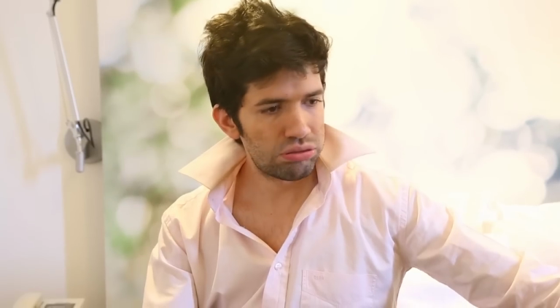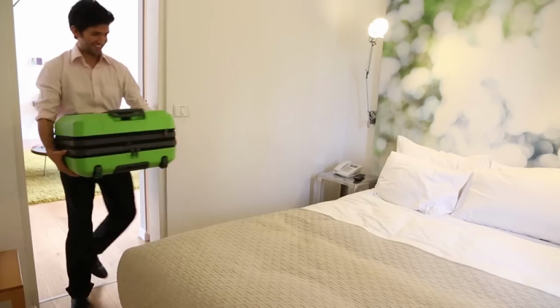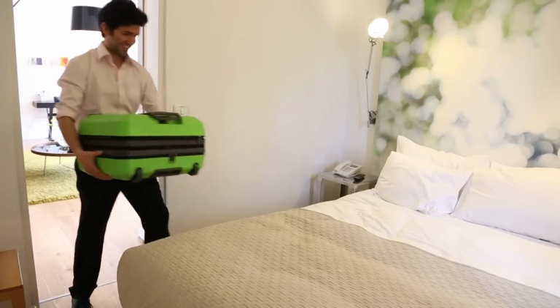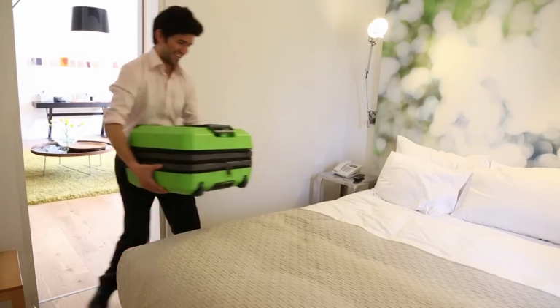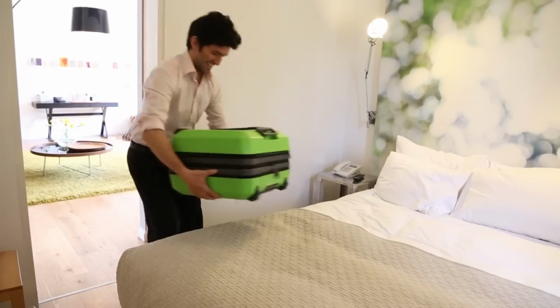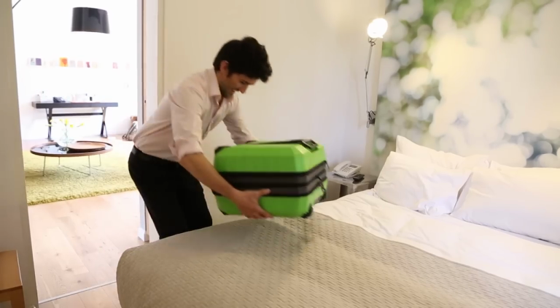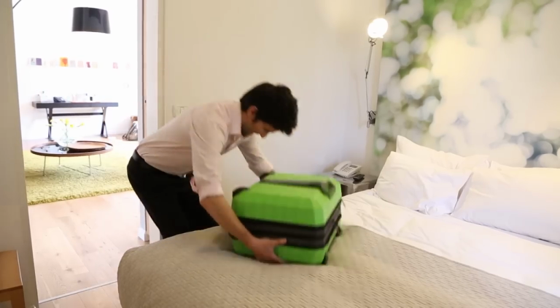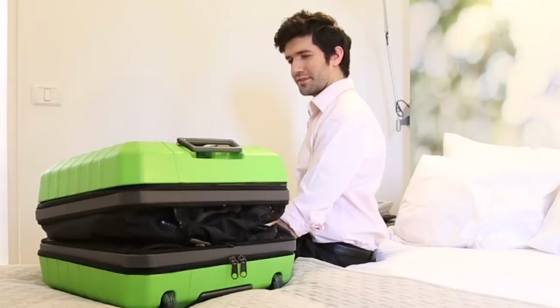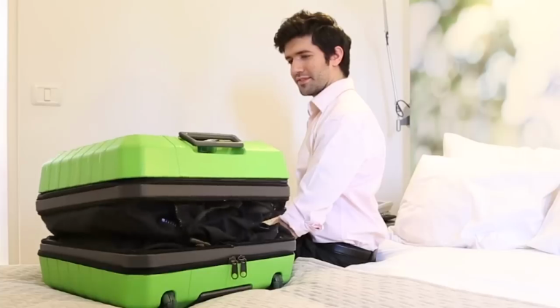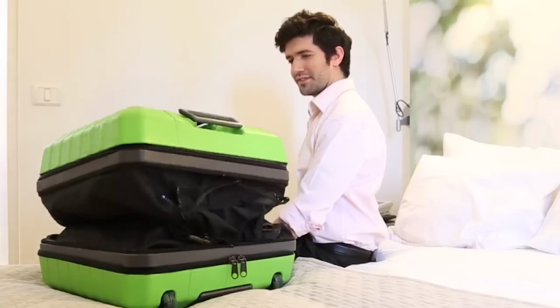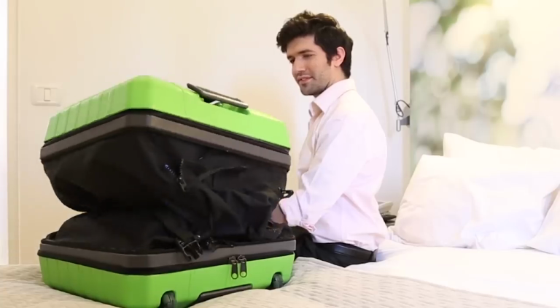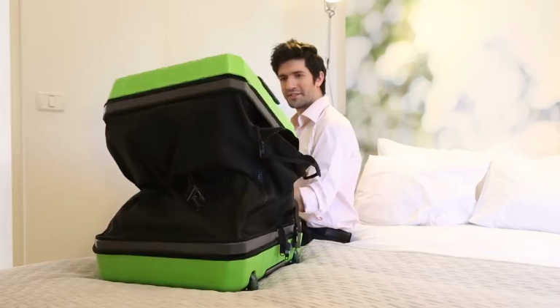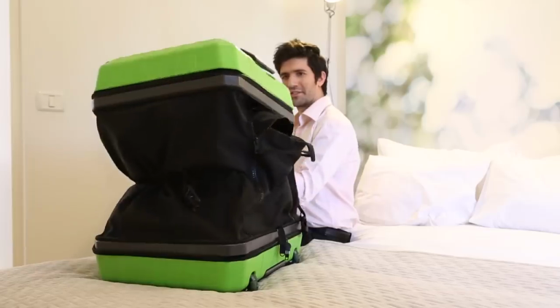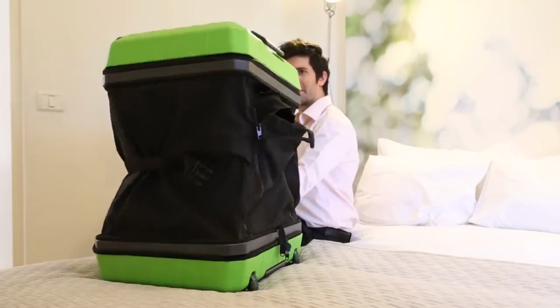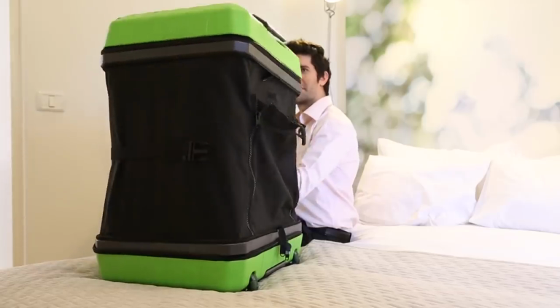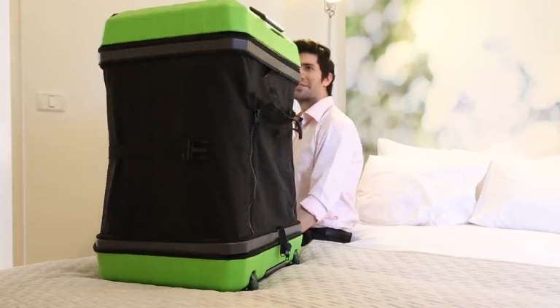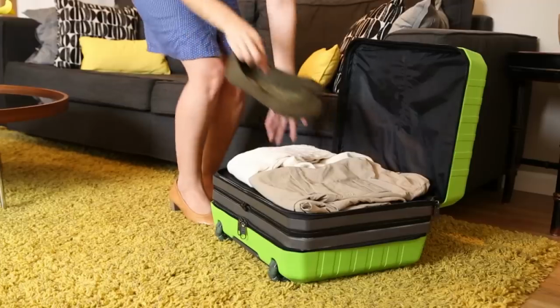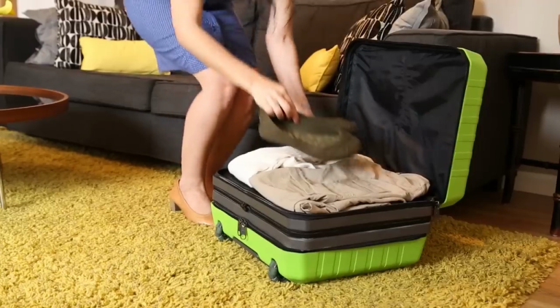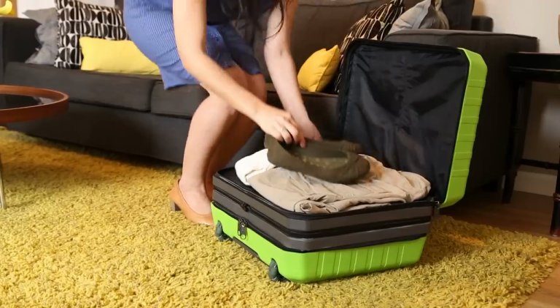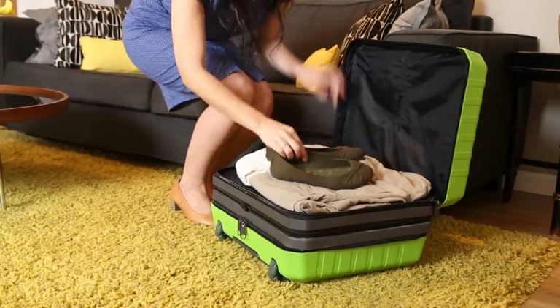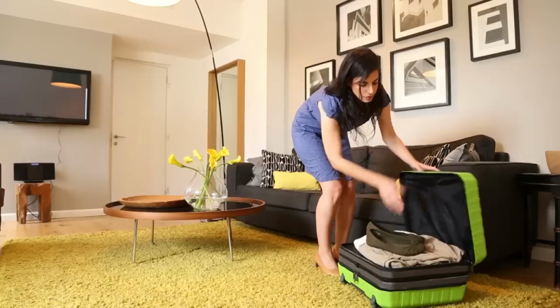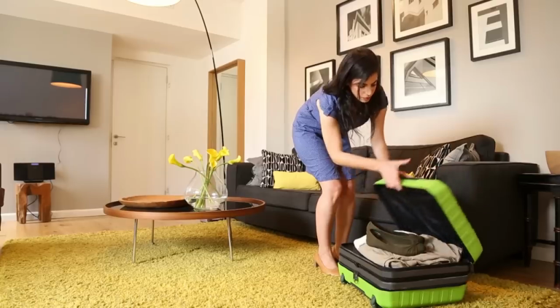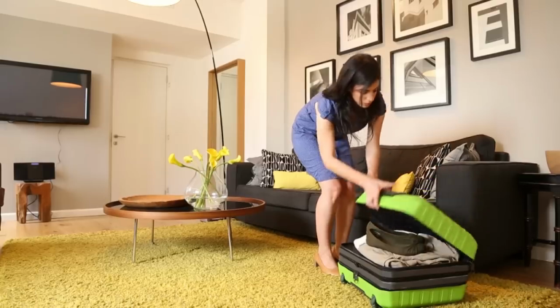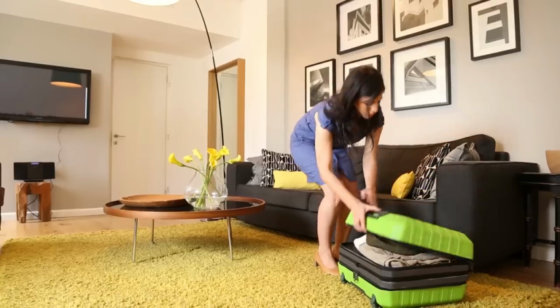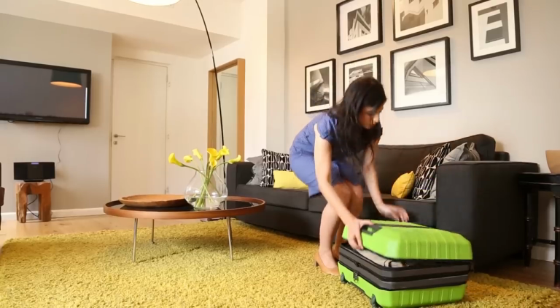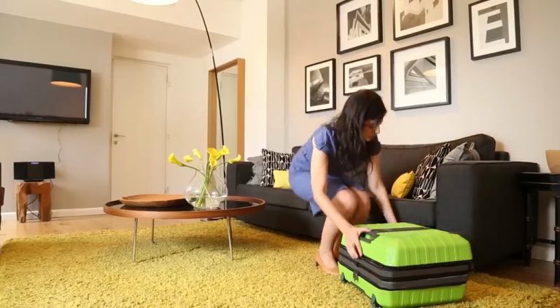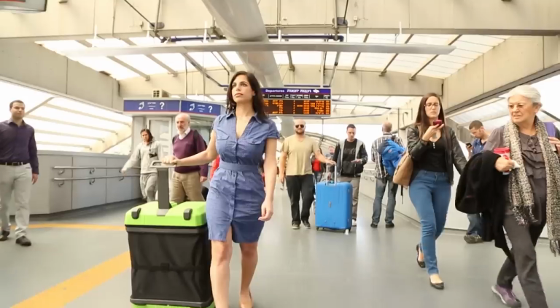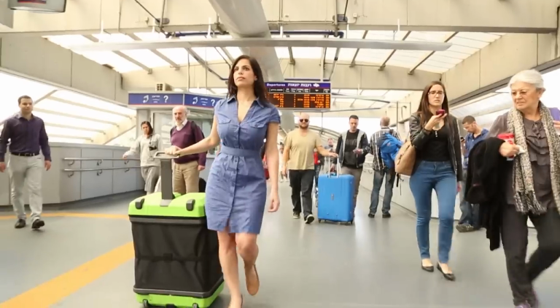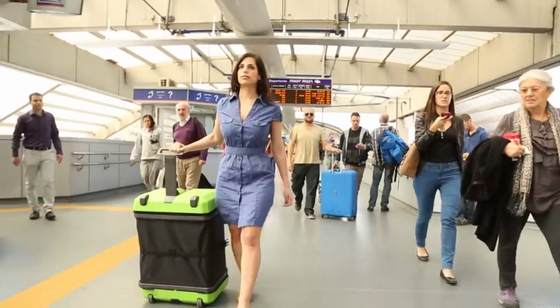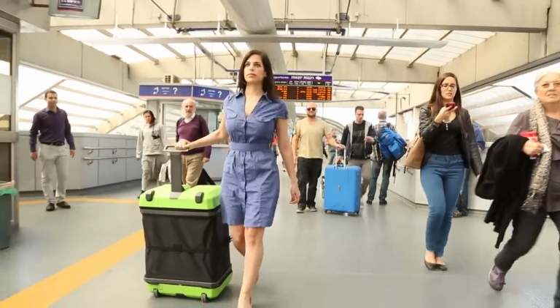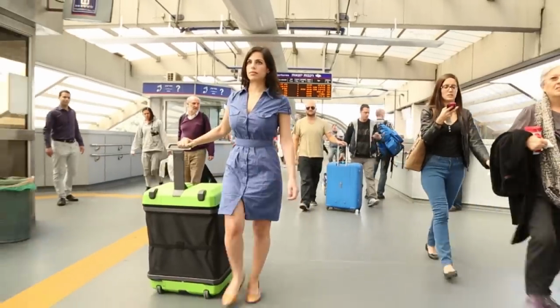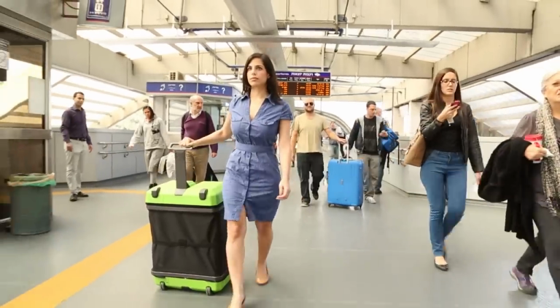For this exact reason, we developed Fugu Luggage — the only suitcase you can check in and use as a carry-on.